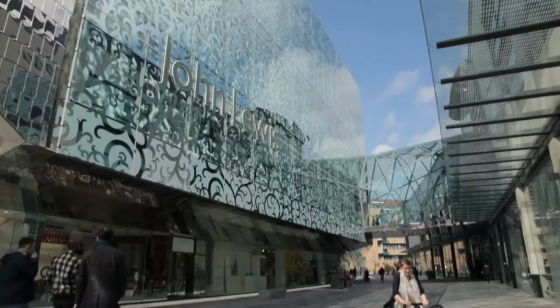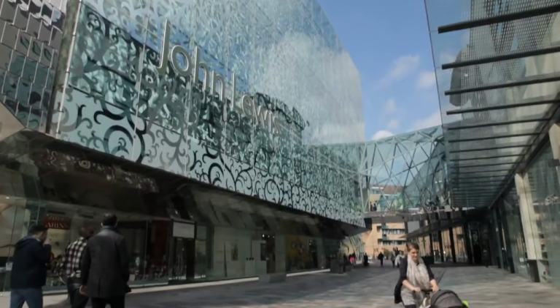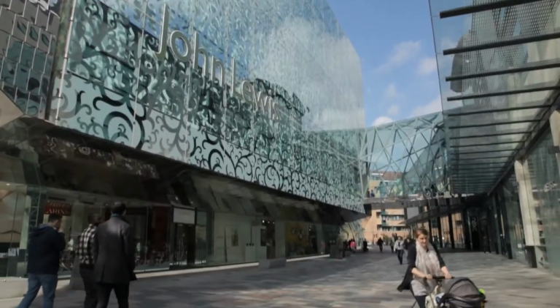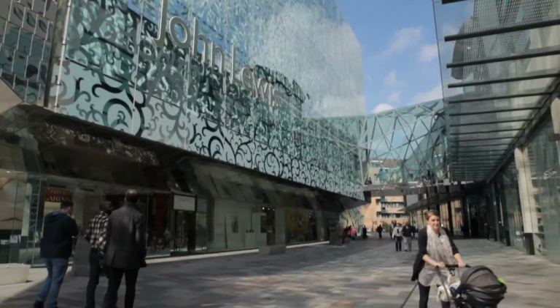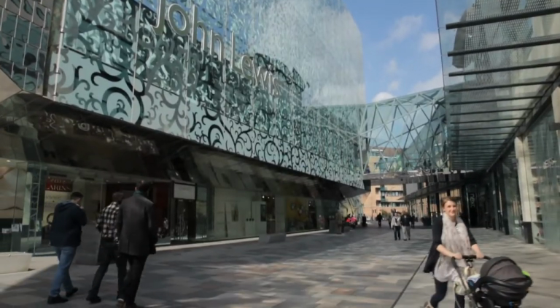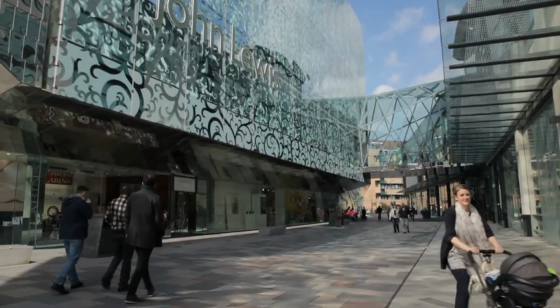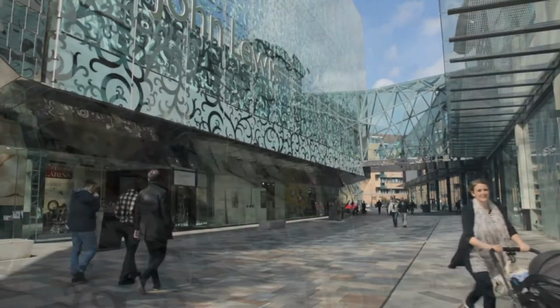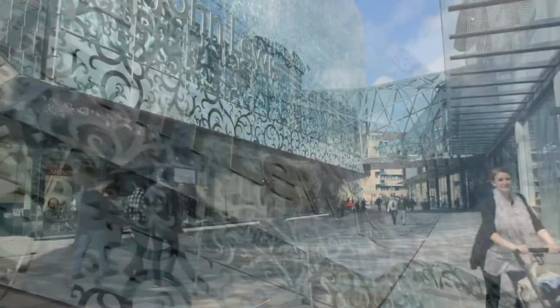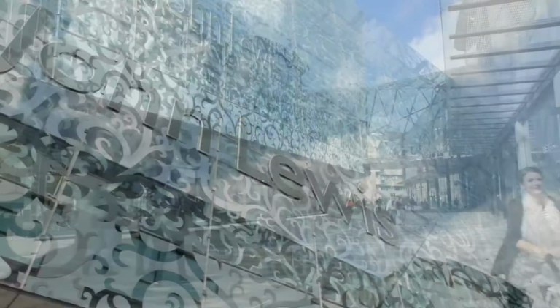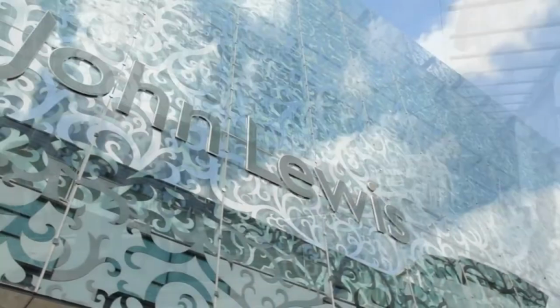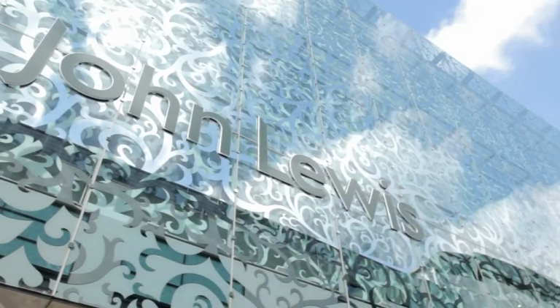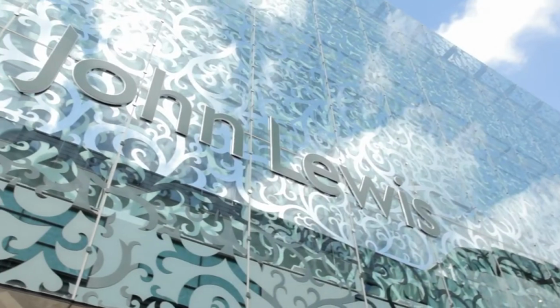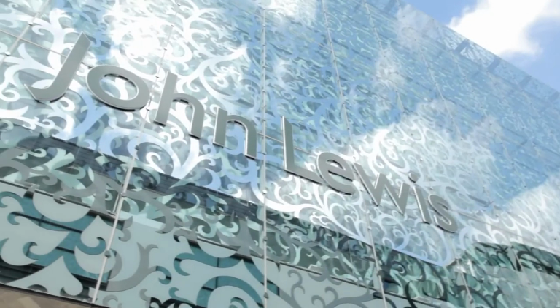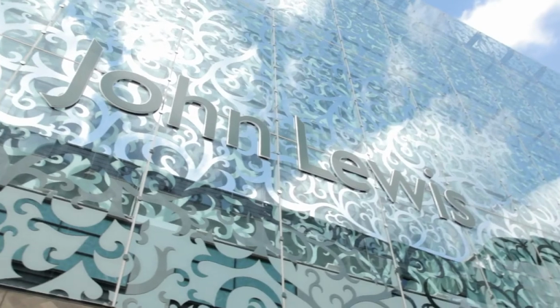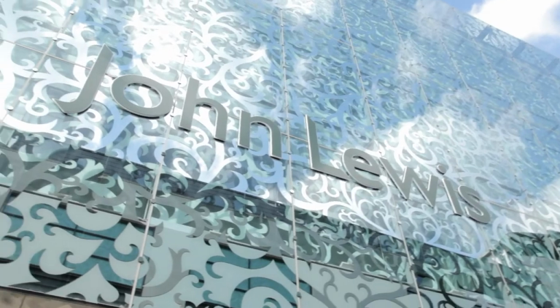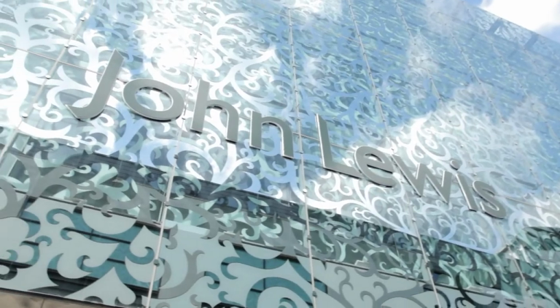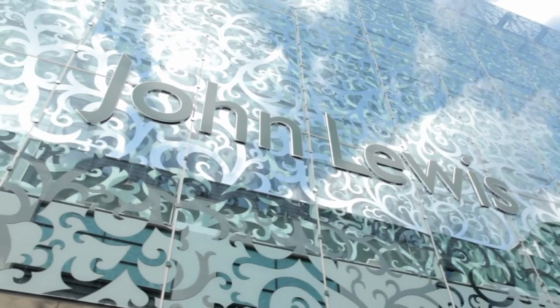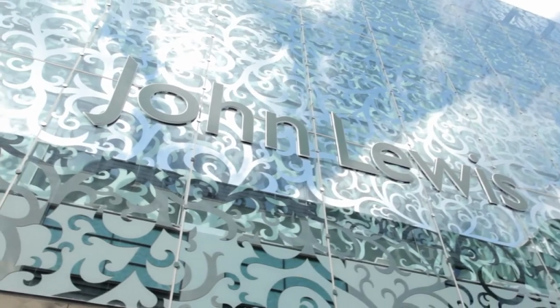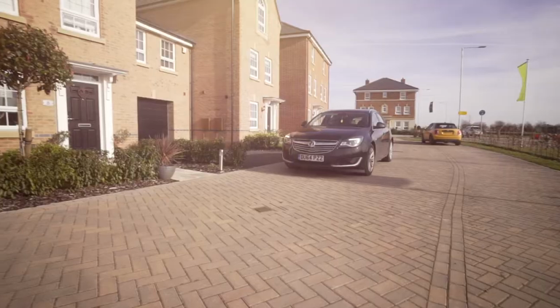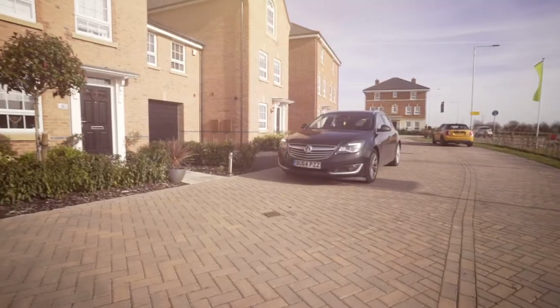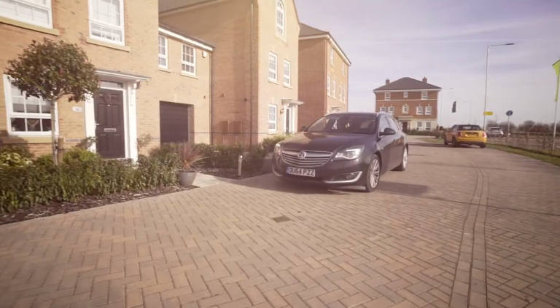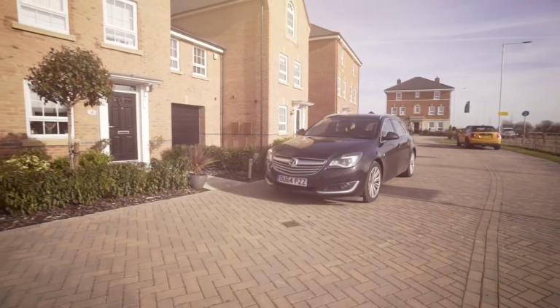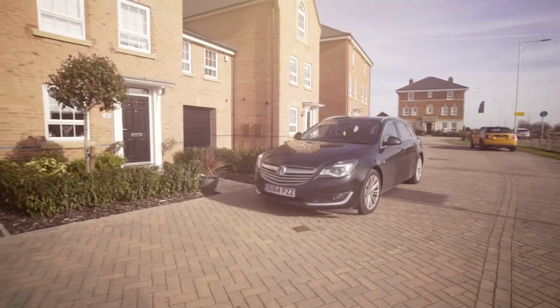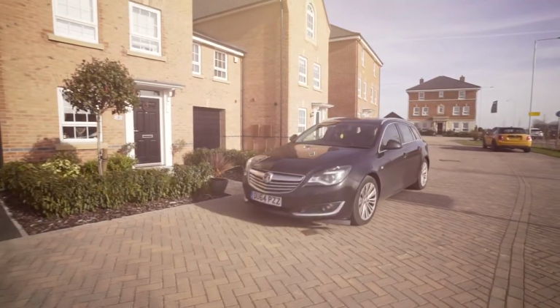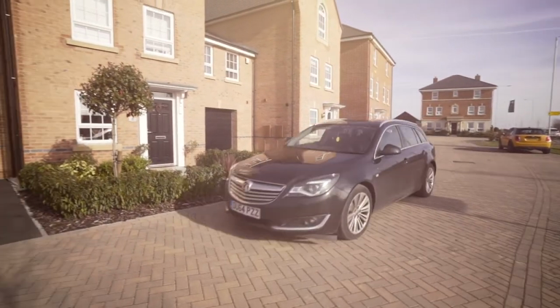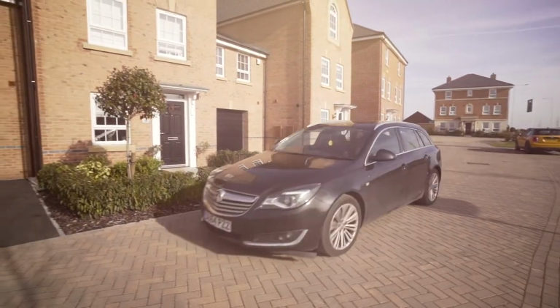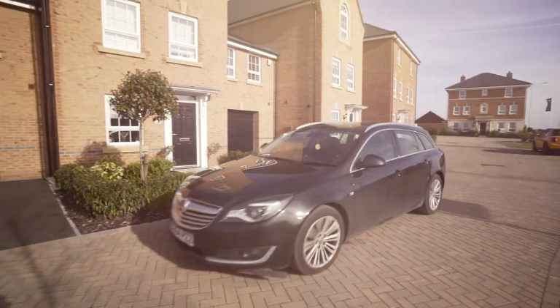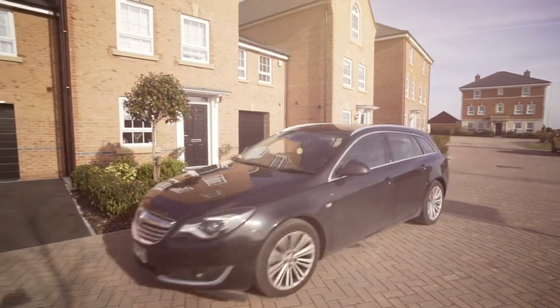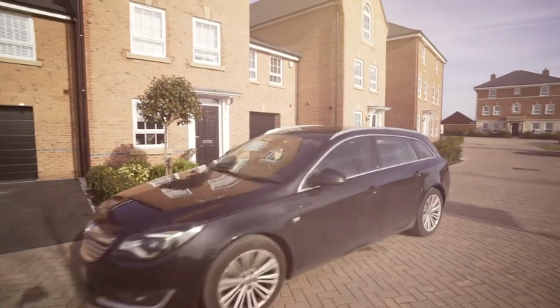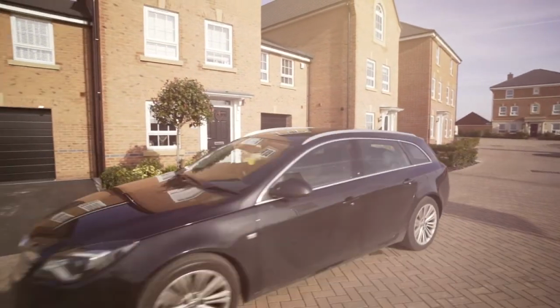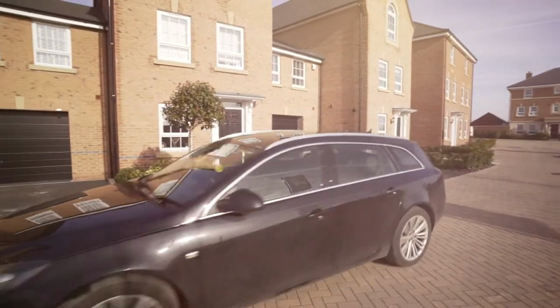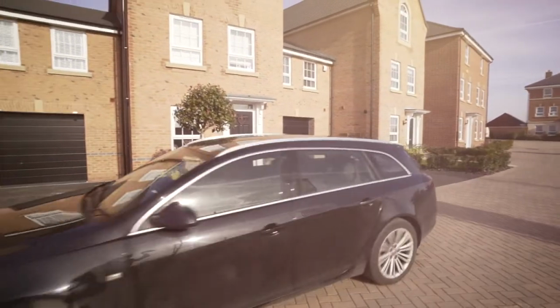Leicester City Centre is really nice now, really up and coming. There's a lot of people moving to the area, a lot of new businesses — it's a great place to be.